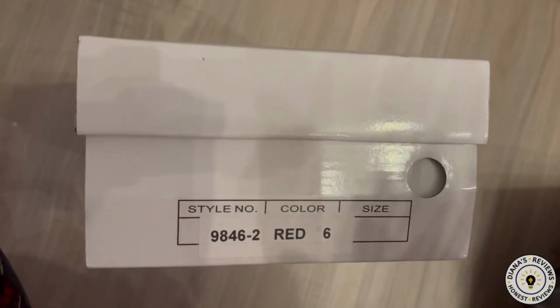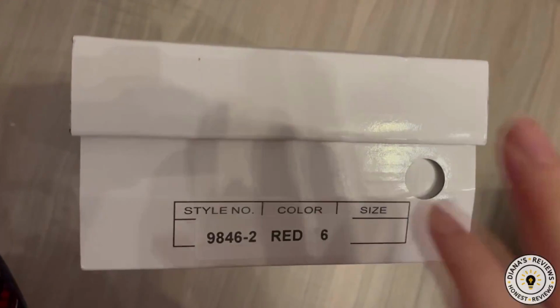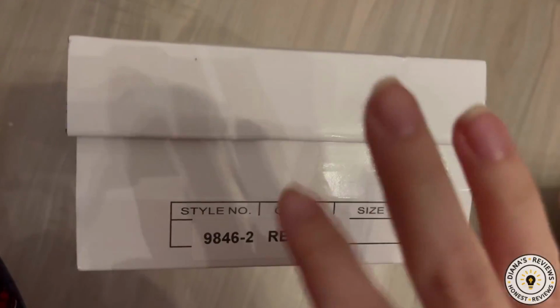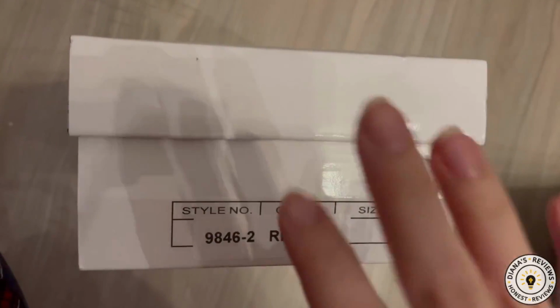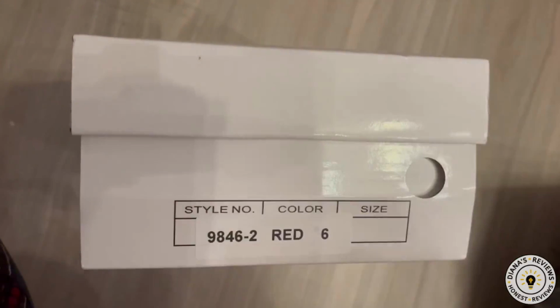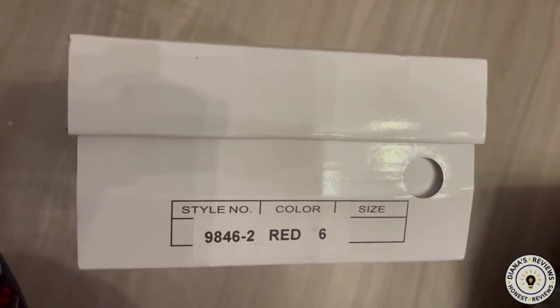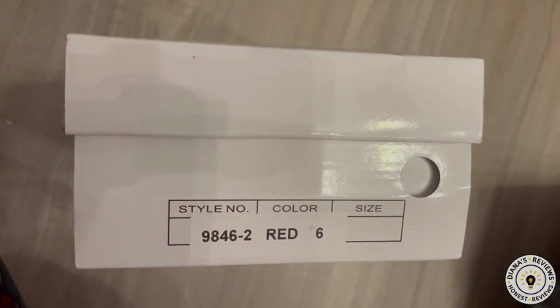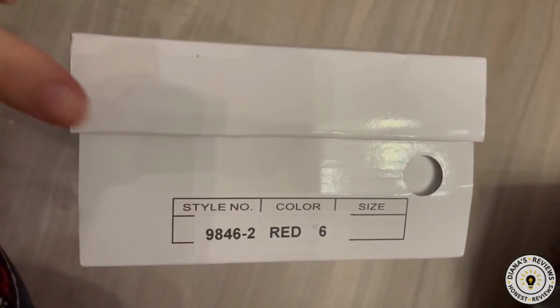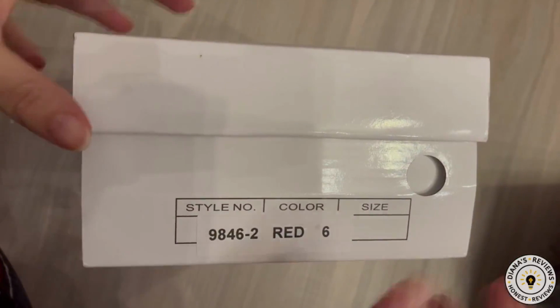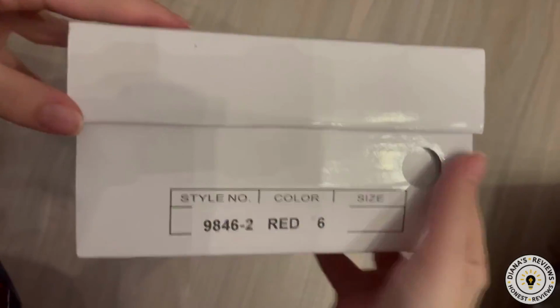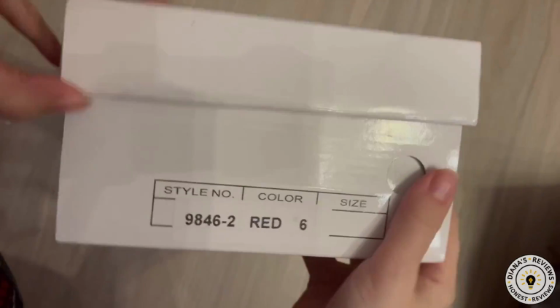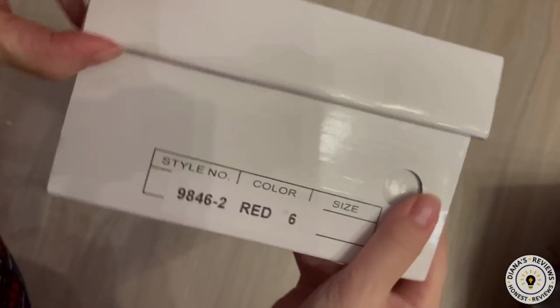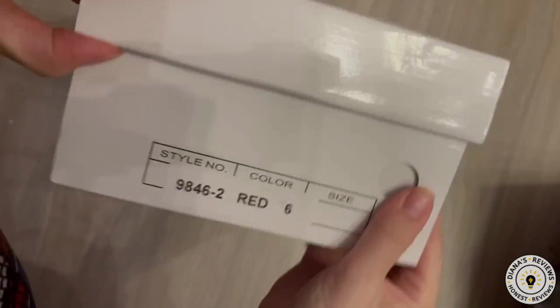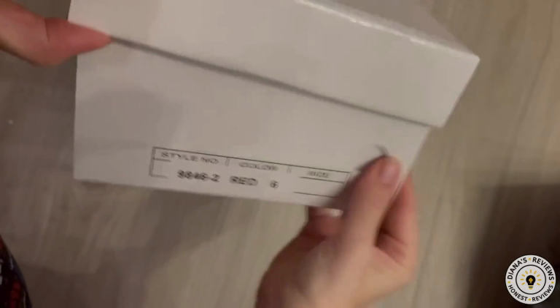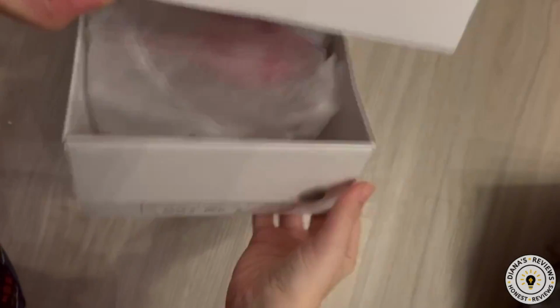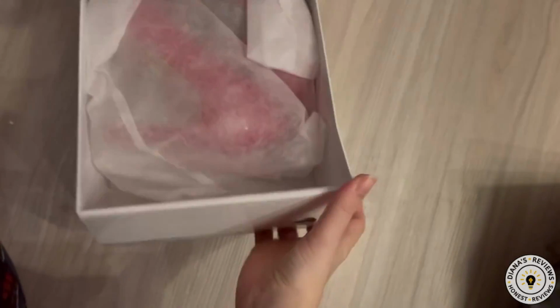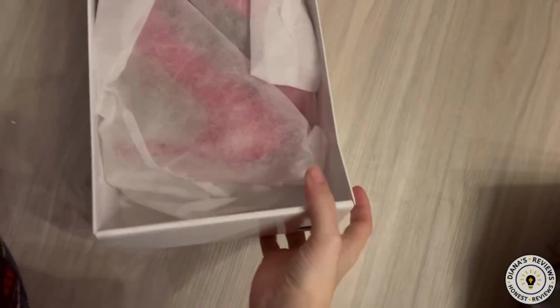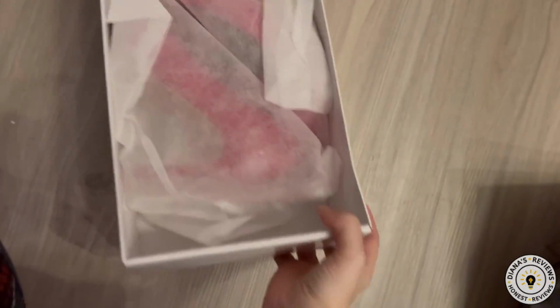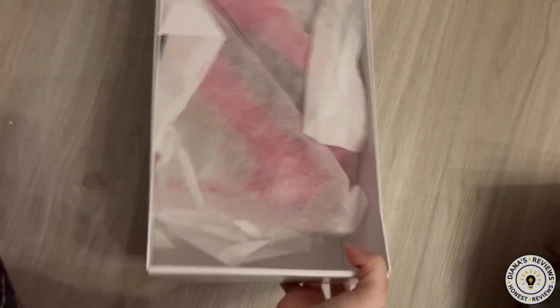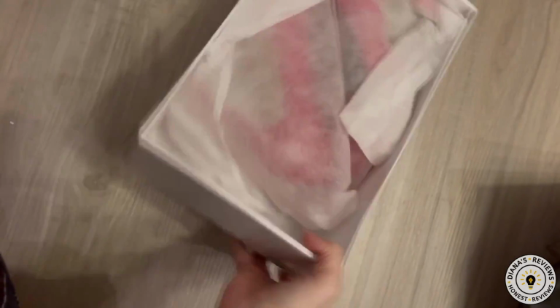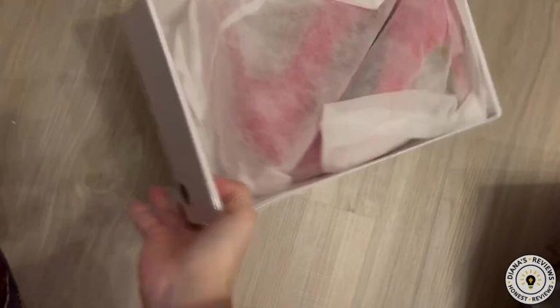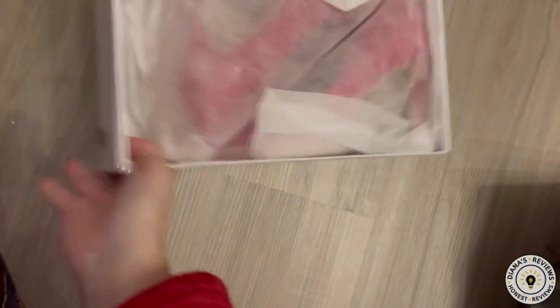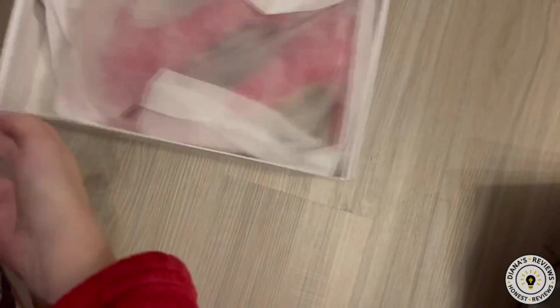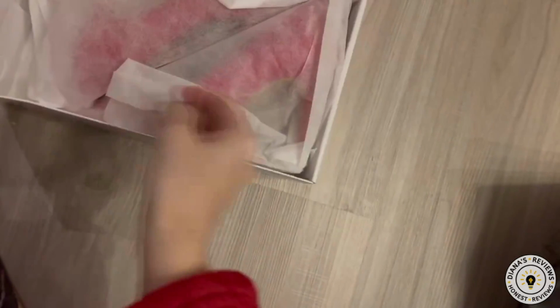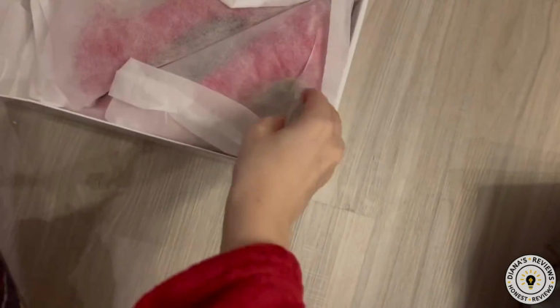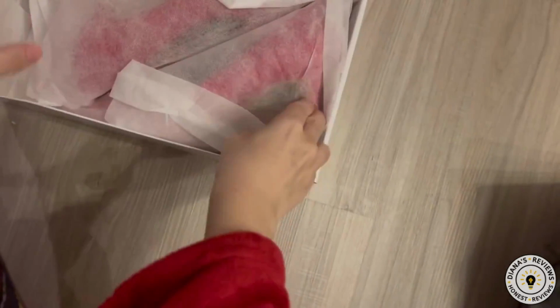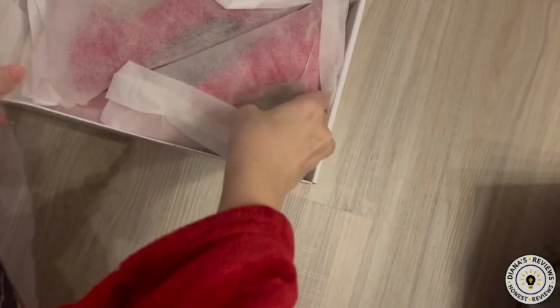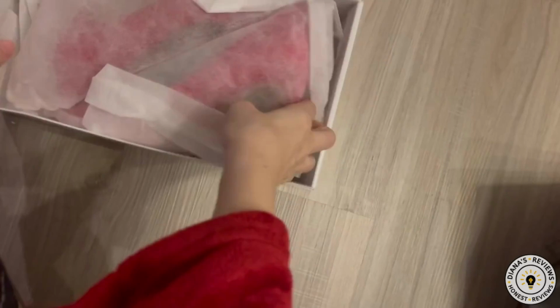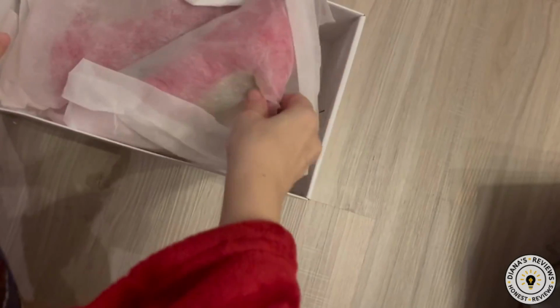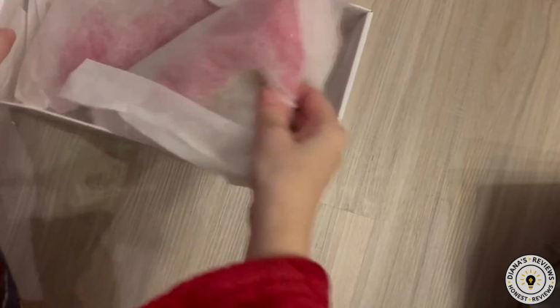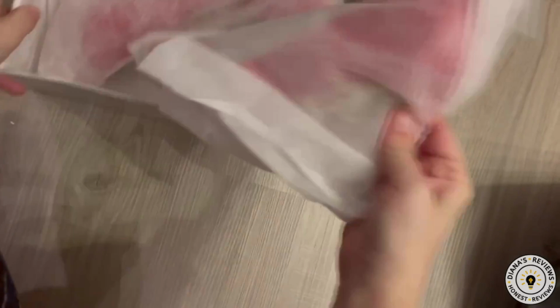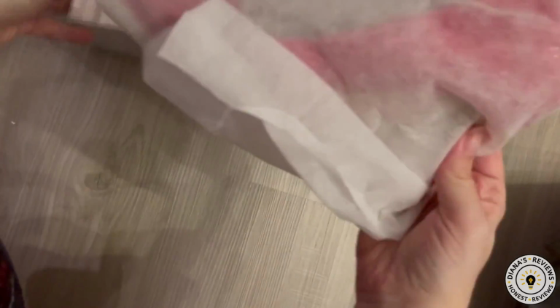Hi friends! I have these red high heels to review for you today.